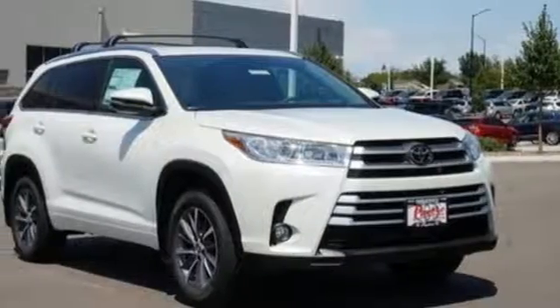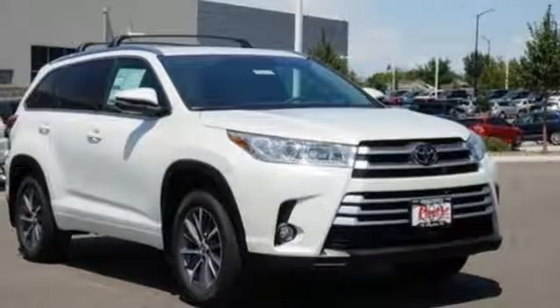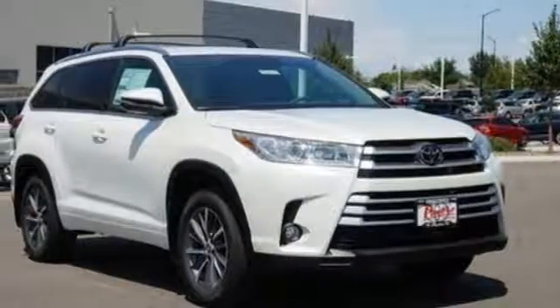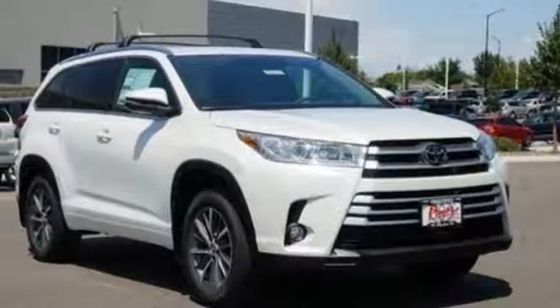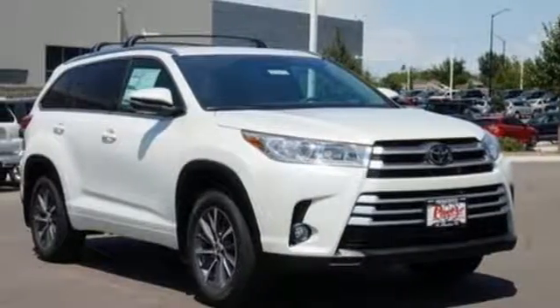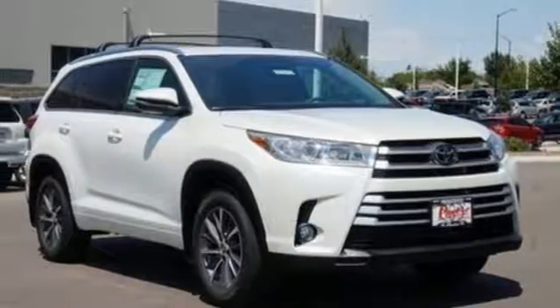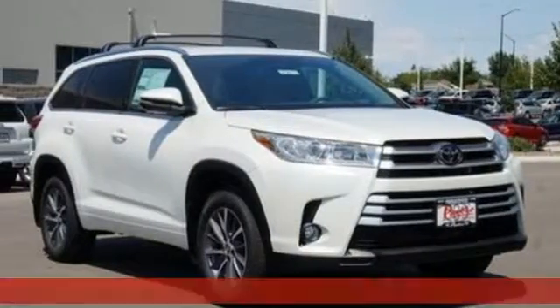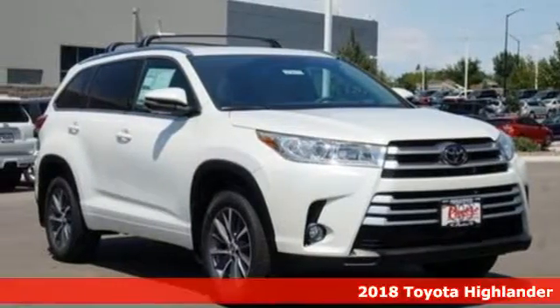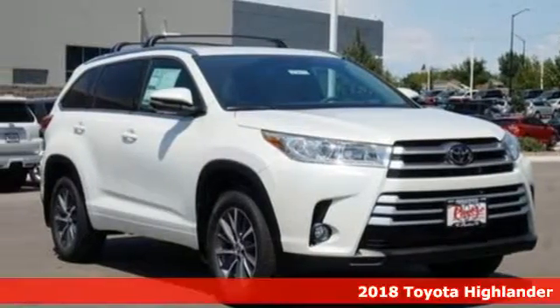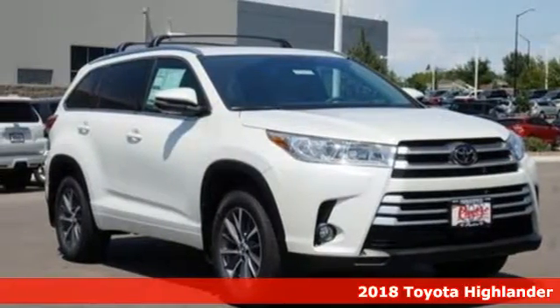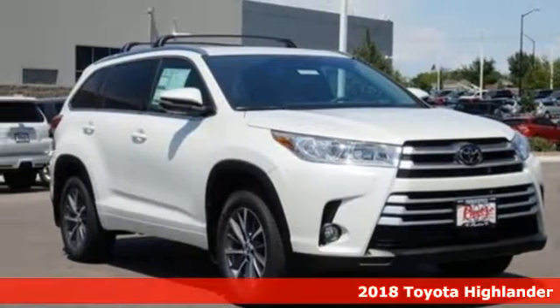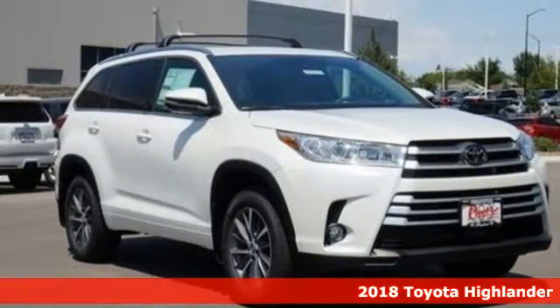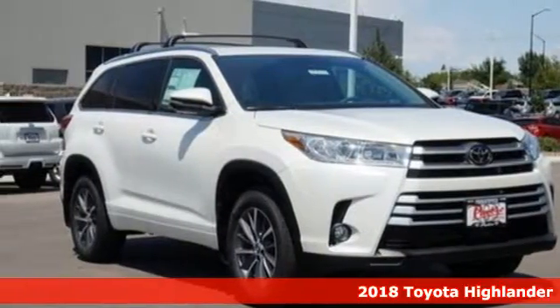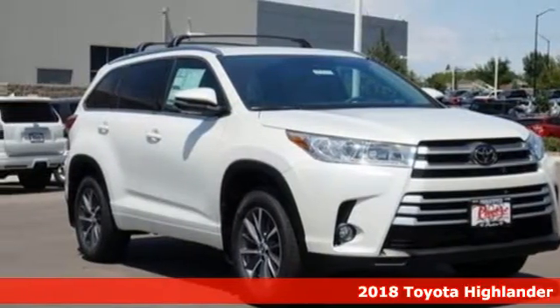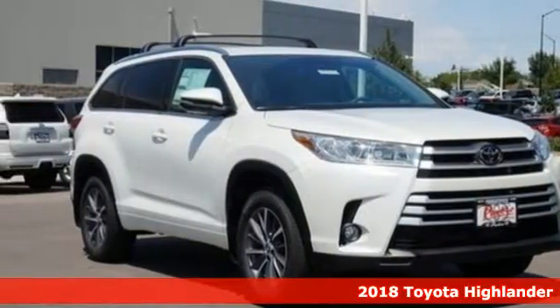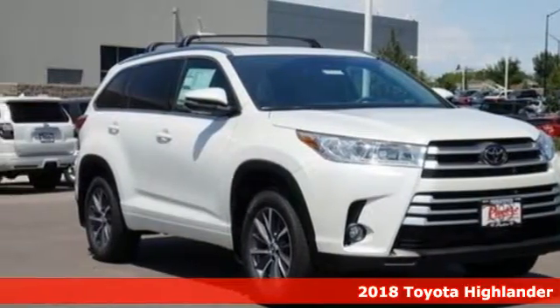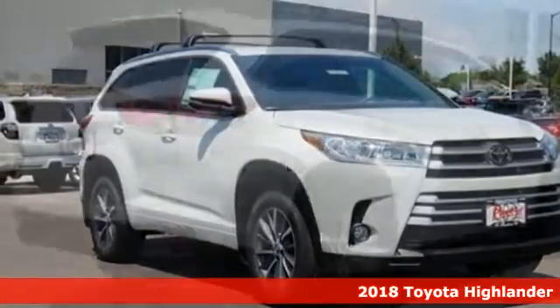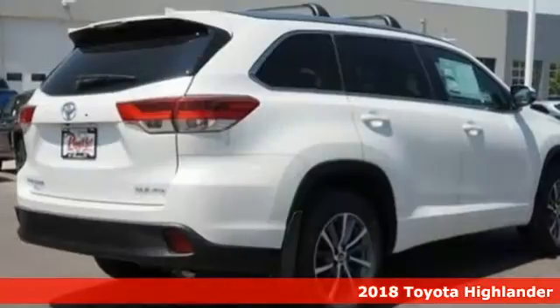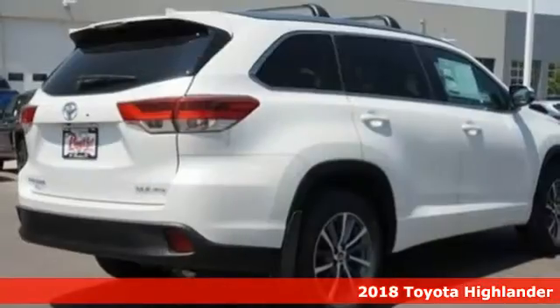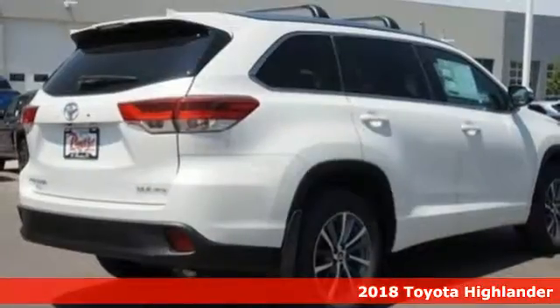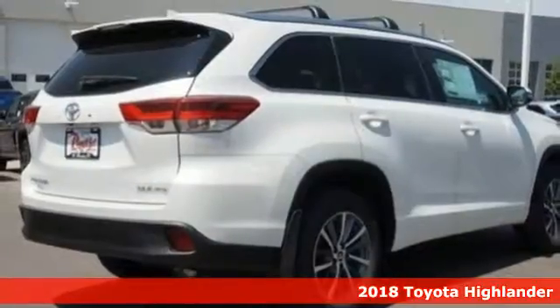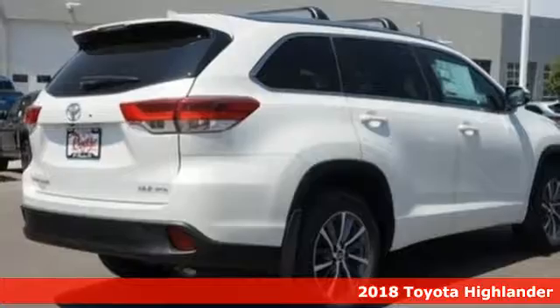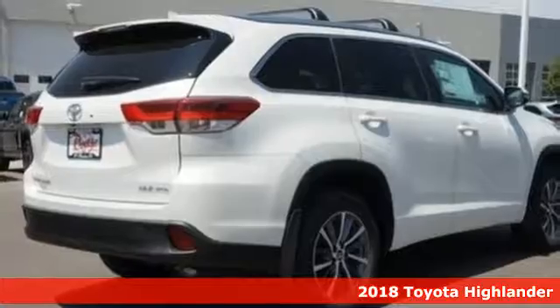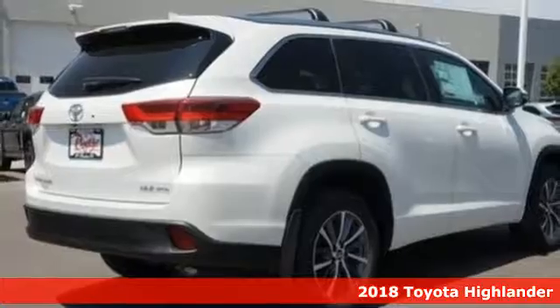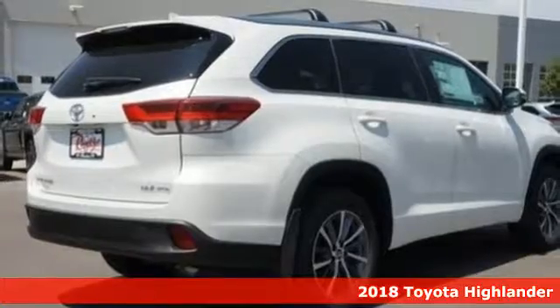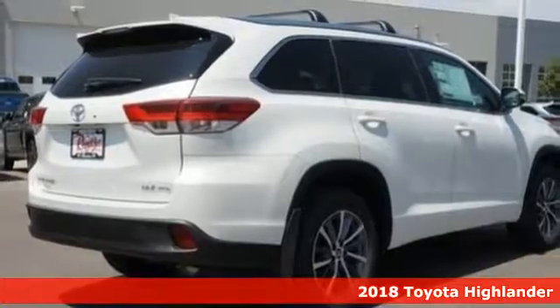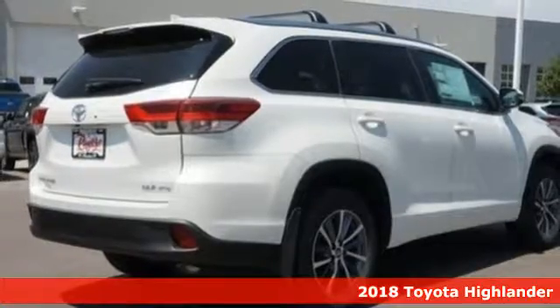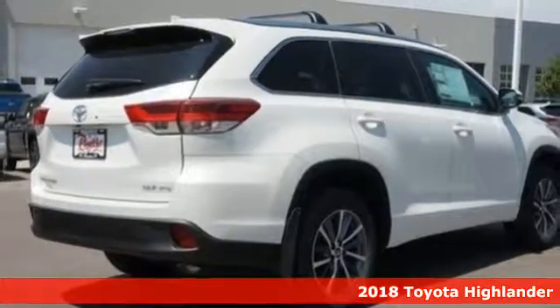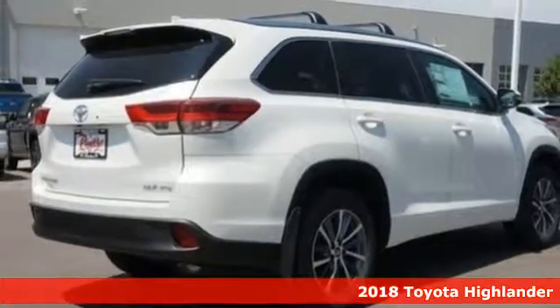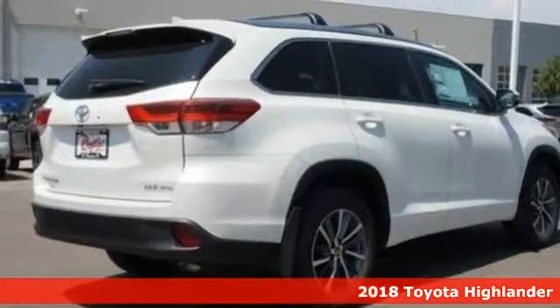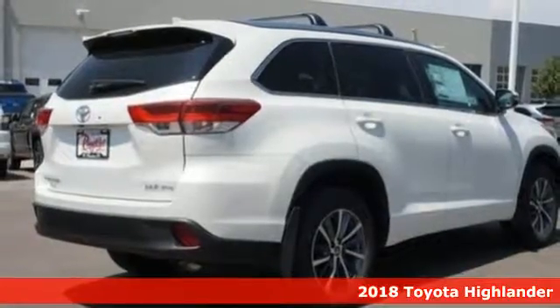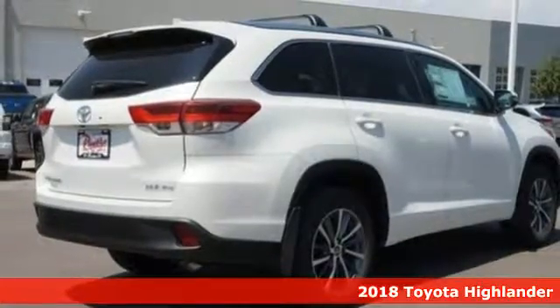Here's a 2018 Toyota Highlander. Explore the possibilities with an SUV that keeps up with your demands.